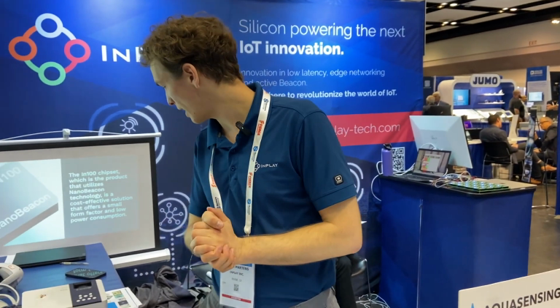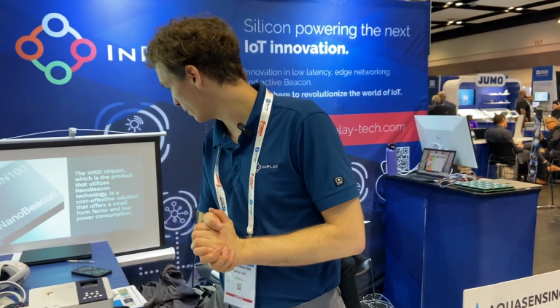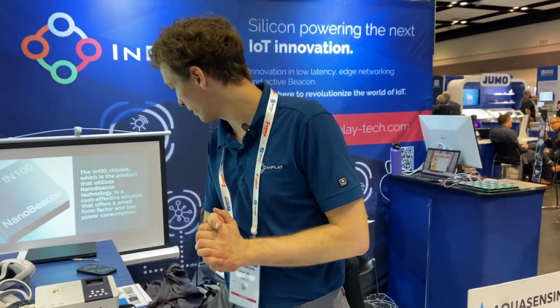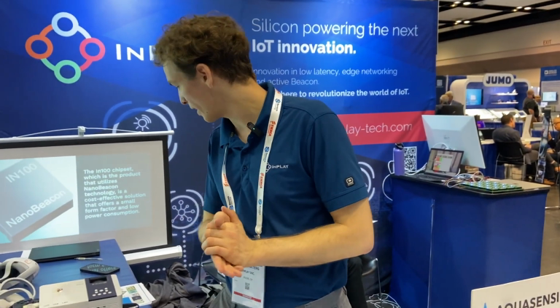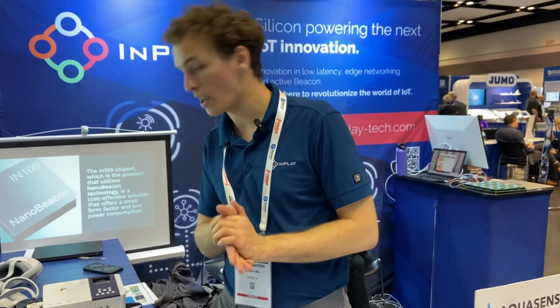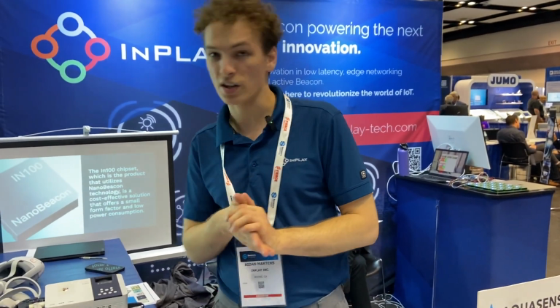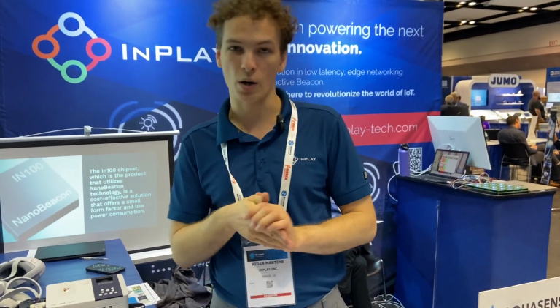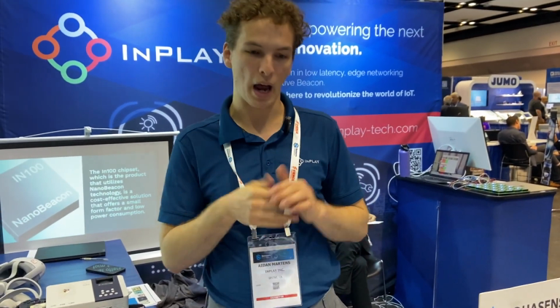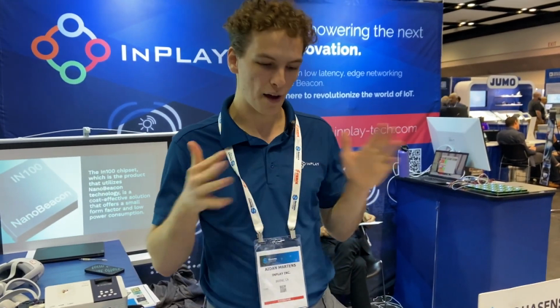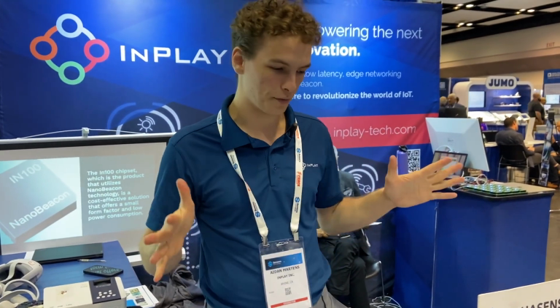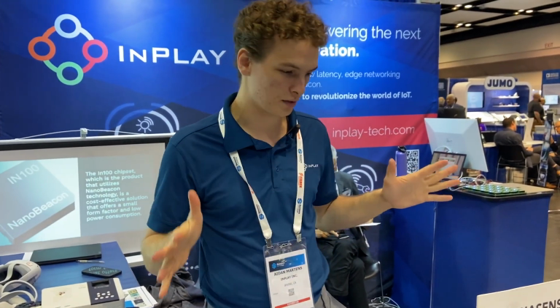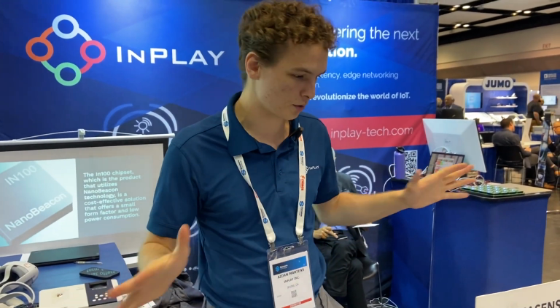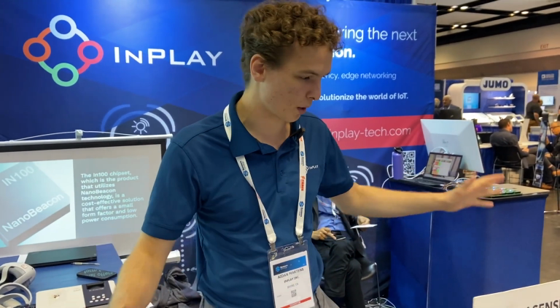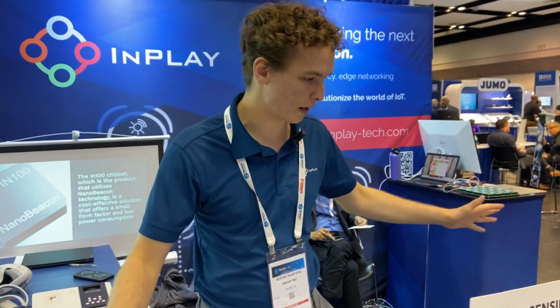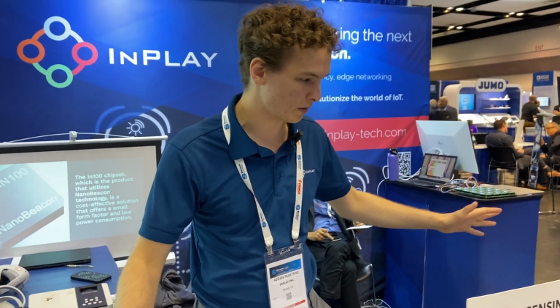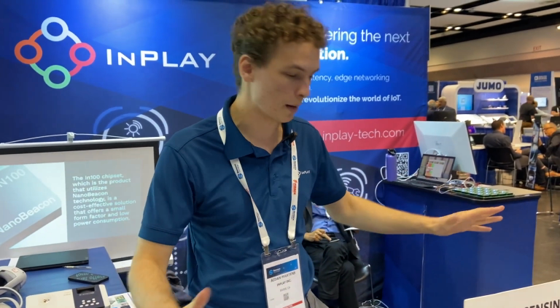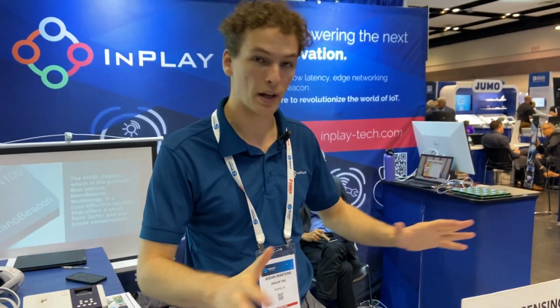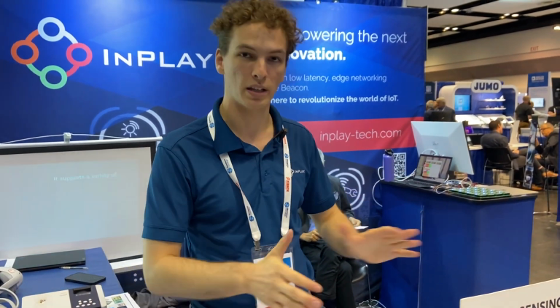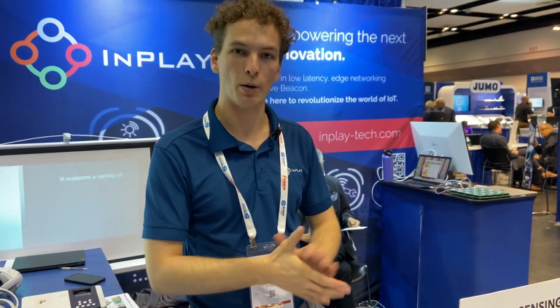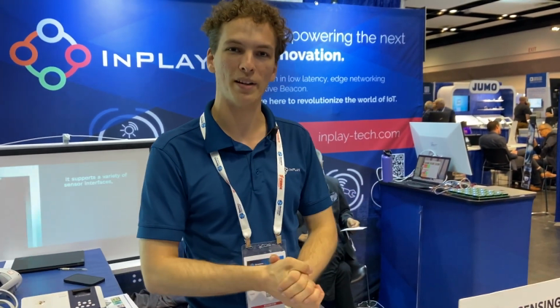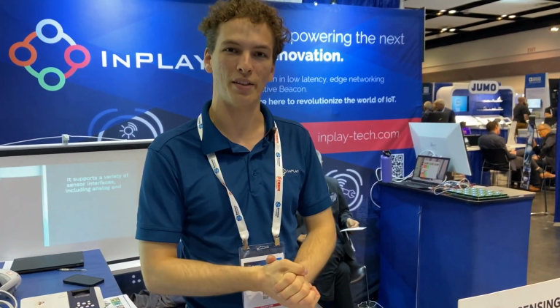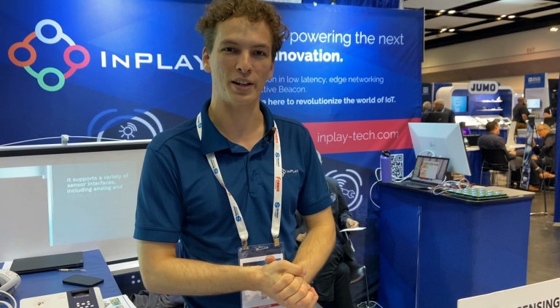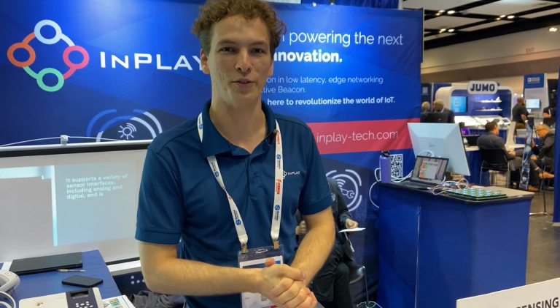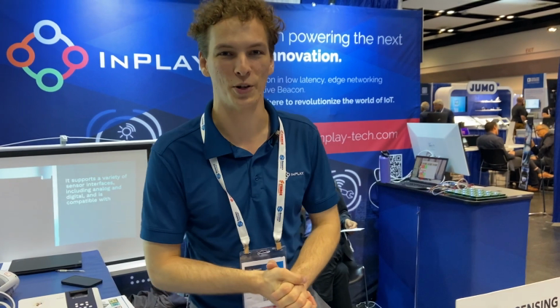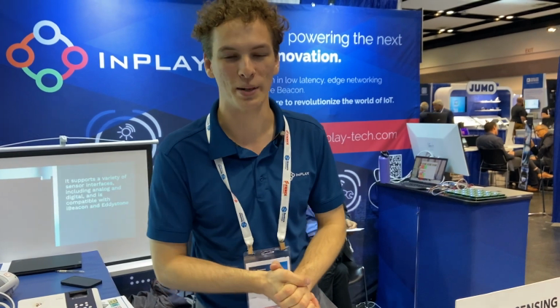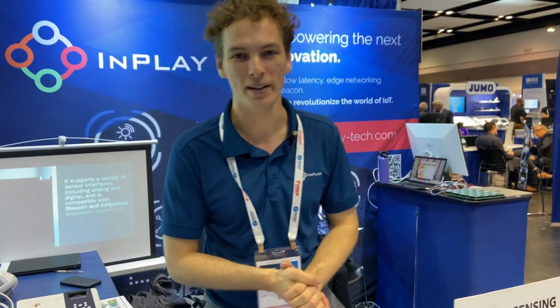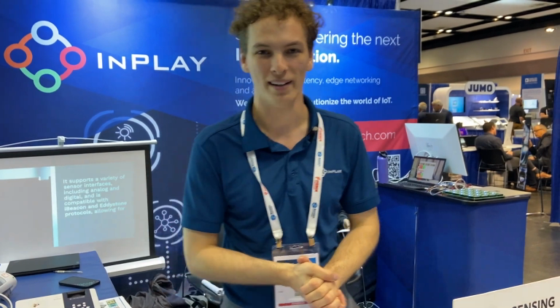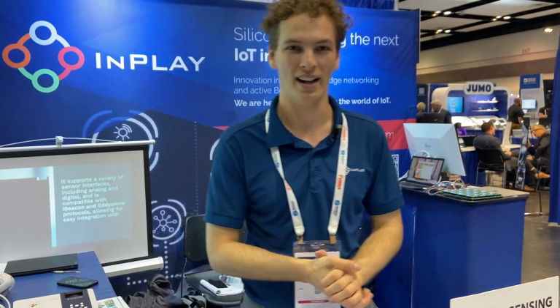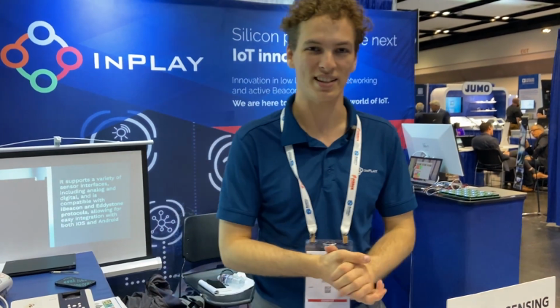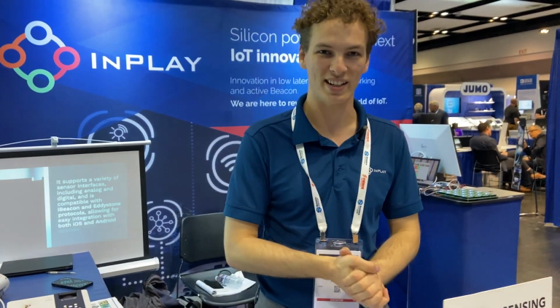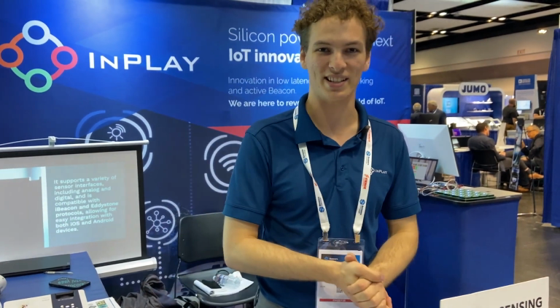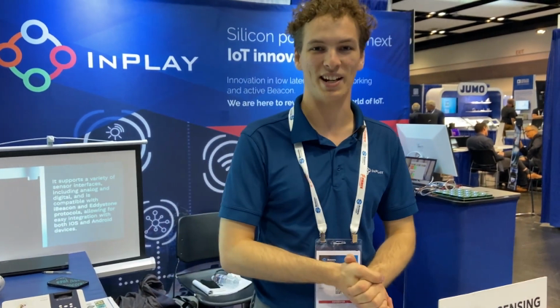I believe that is all we have to show at our table at the moment. Thank you for joining me and see you next time.